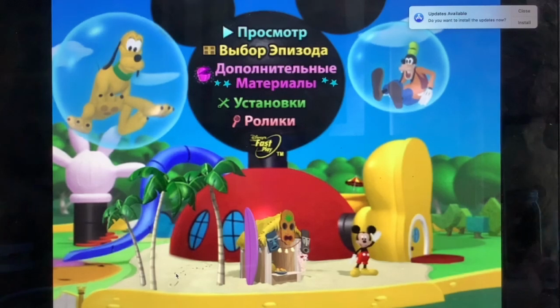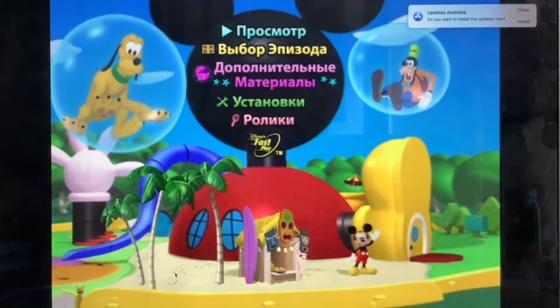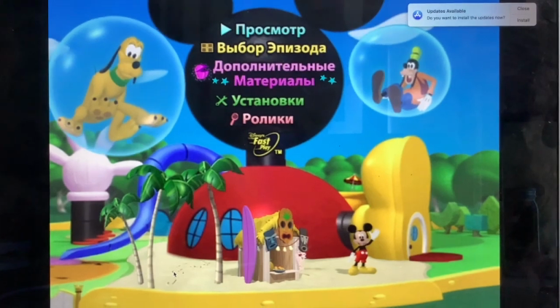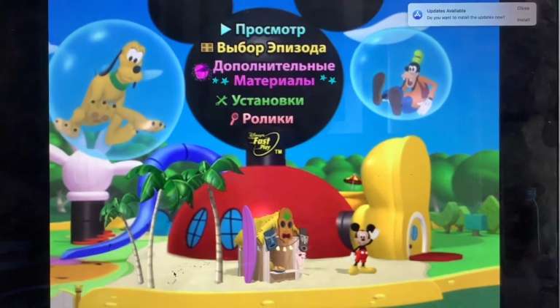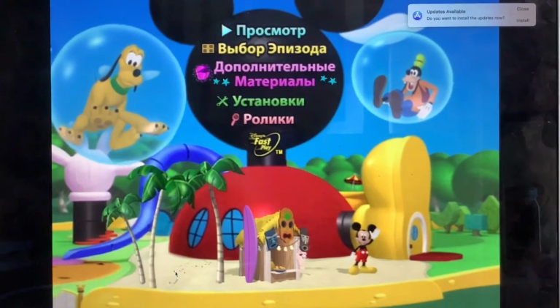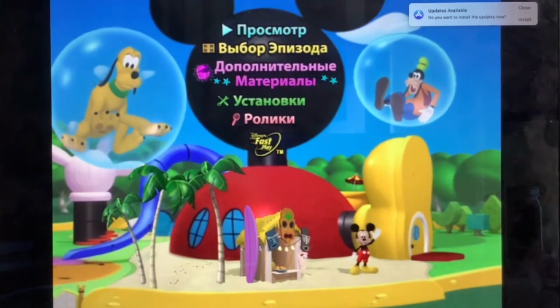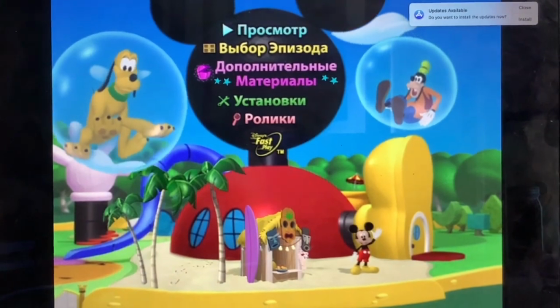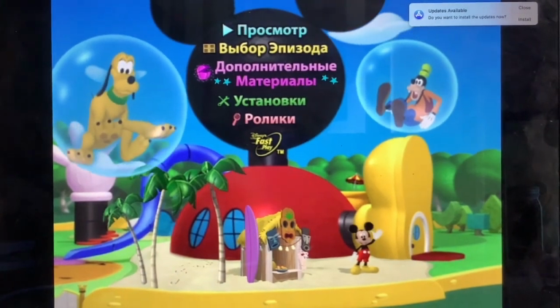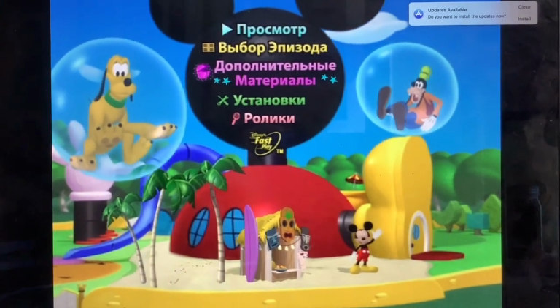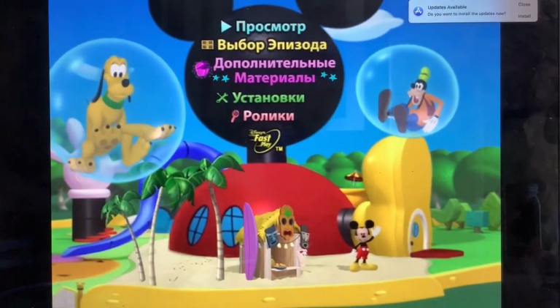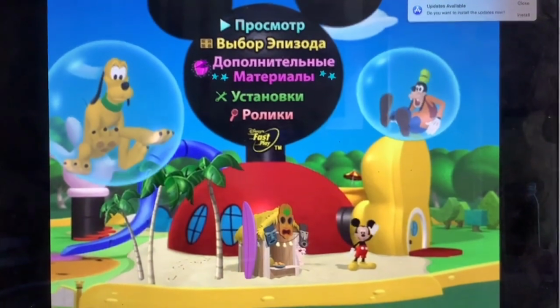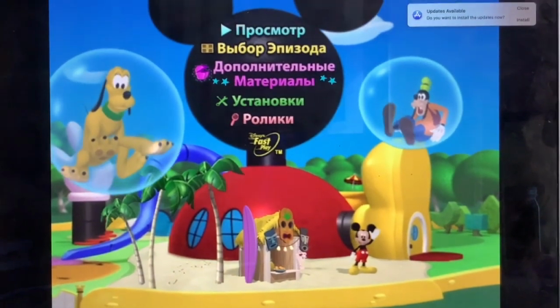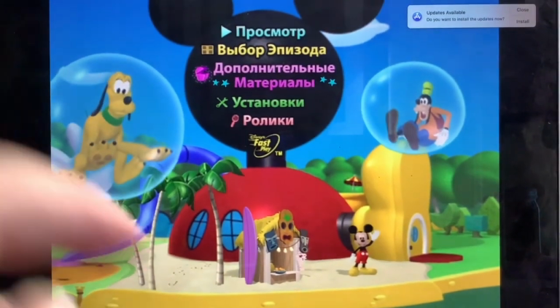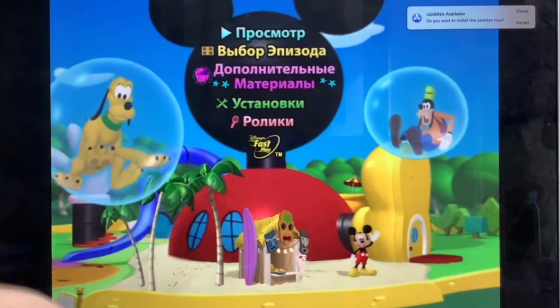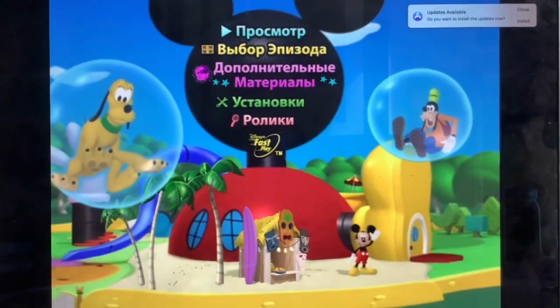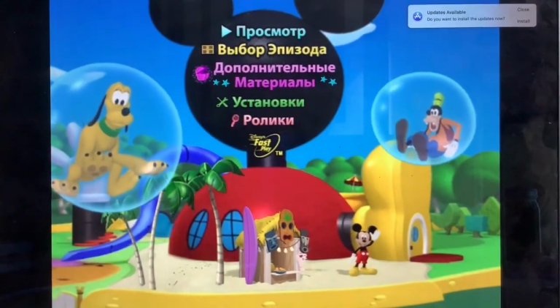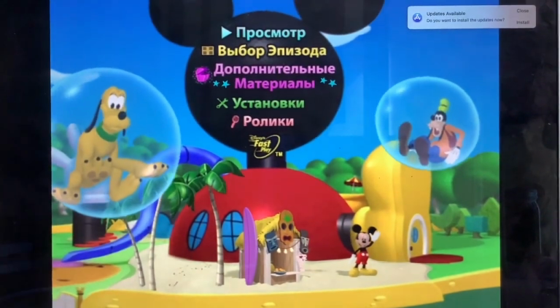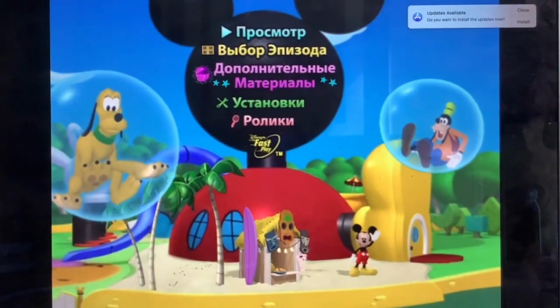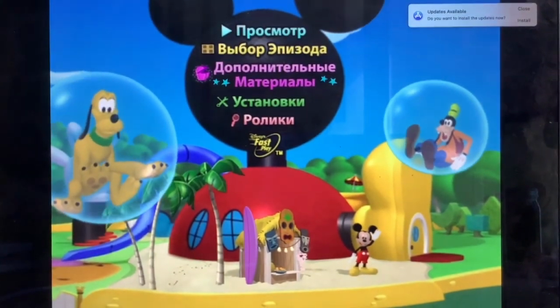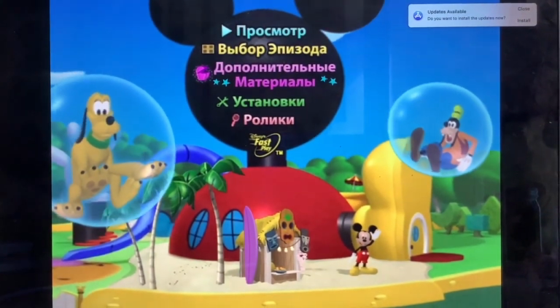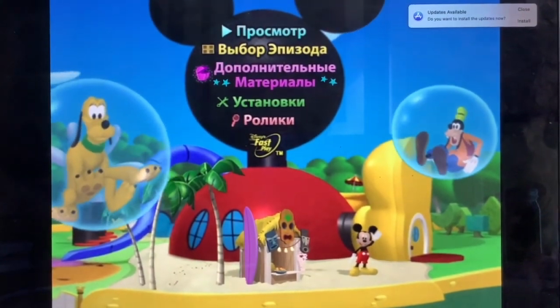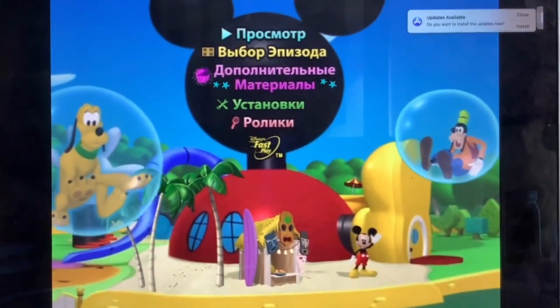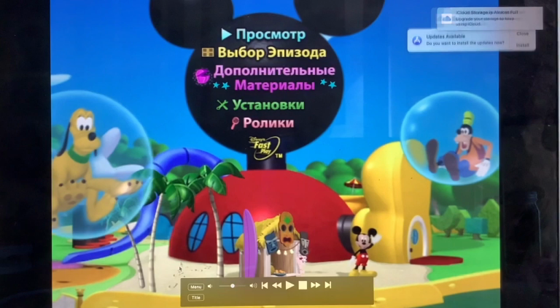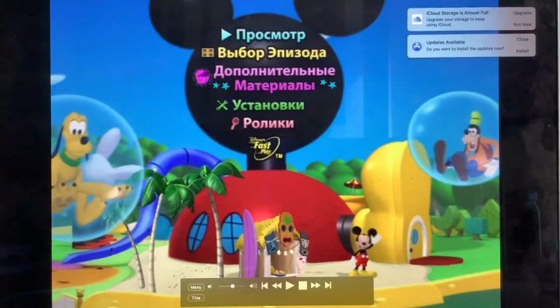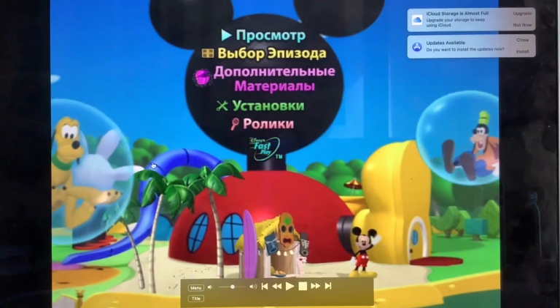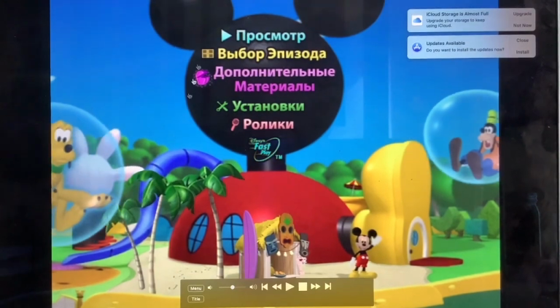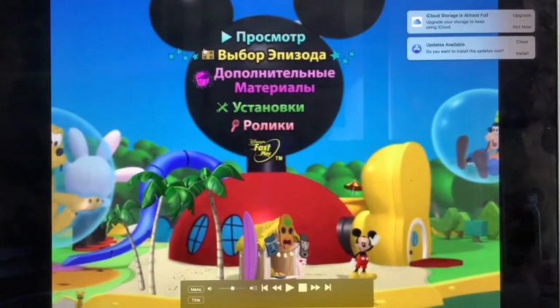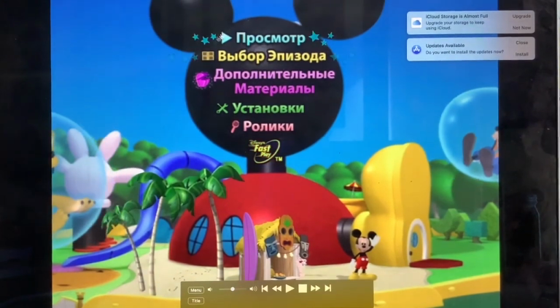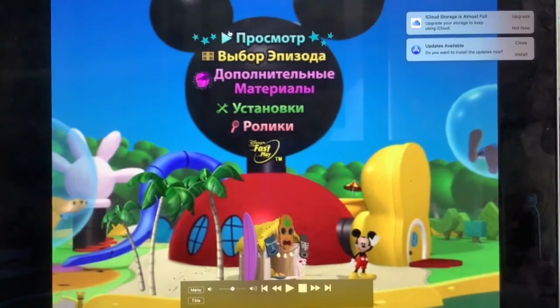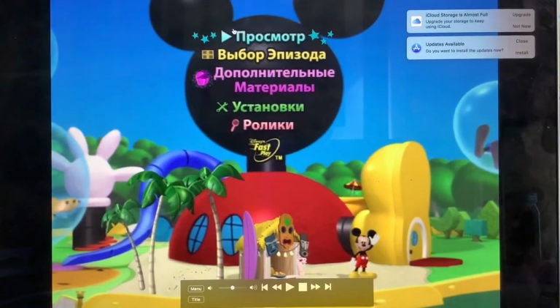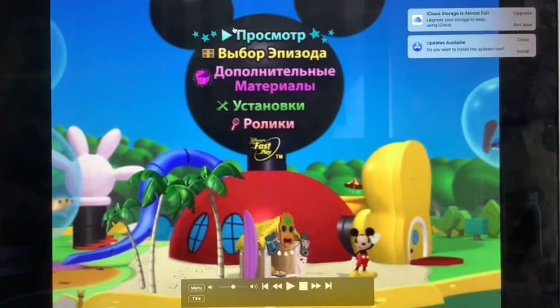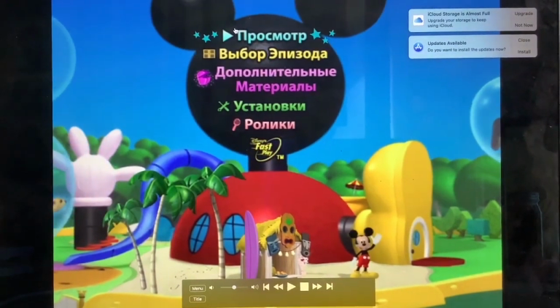Hey guys, today we're going to do a menu walkthrough on my Mickey Mouse Clubhouse, Mickey's Big Splash, Russian 2009 DVD.